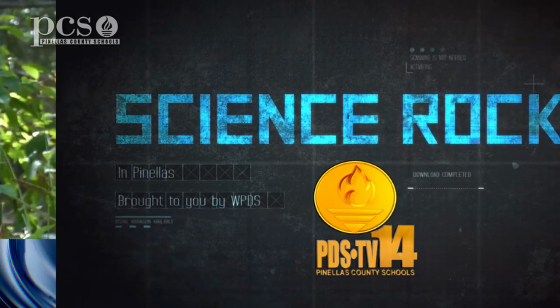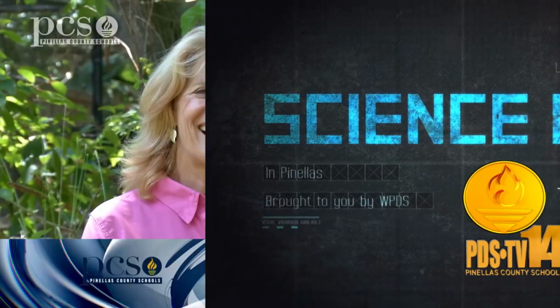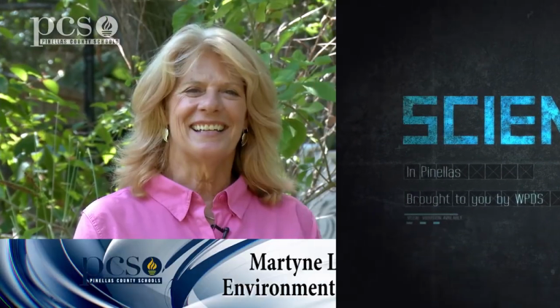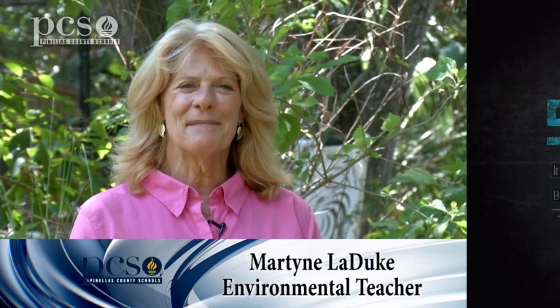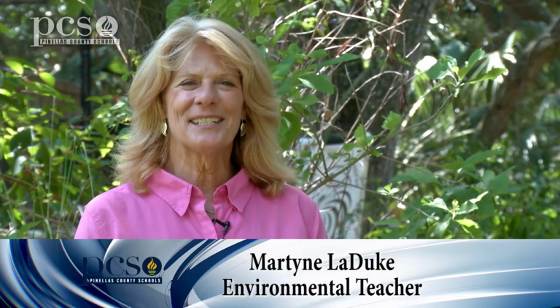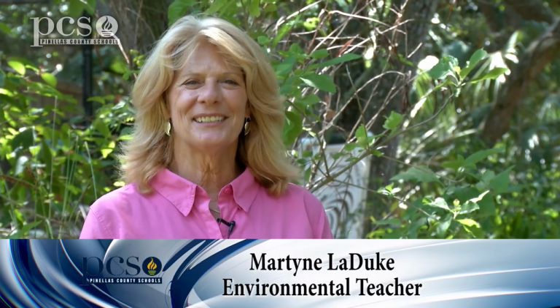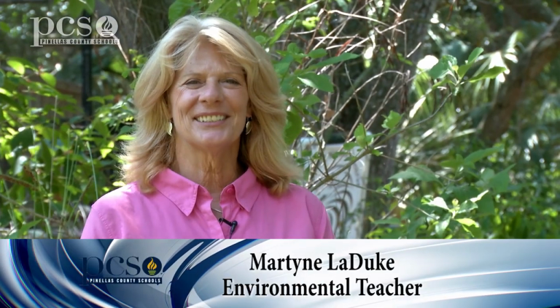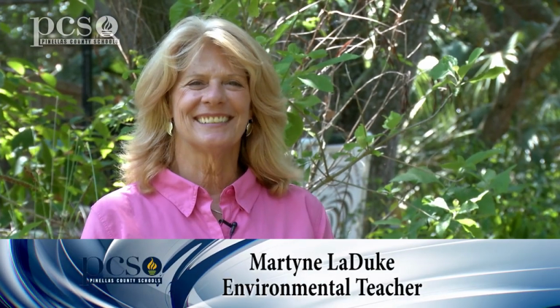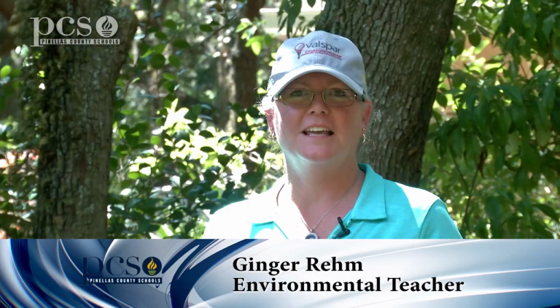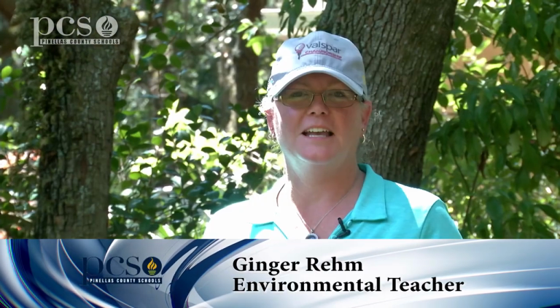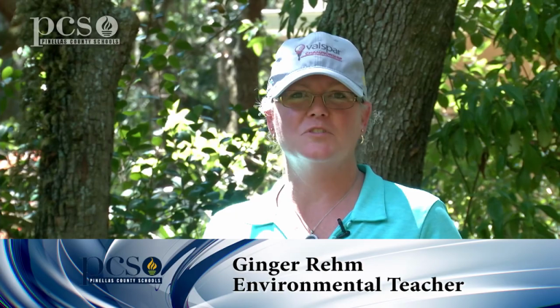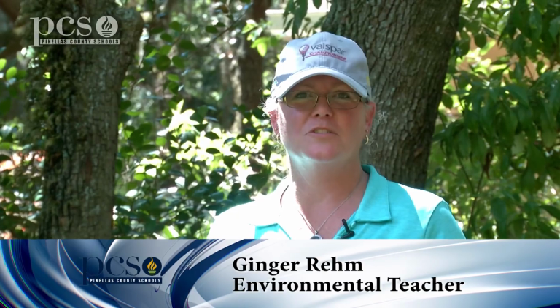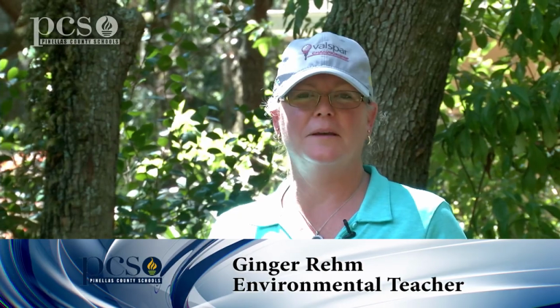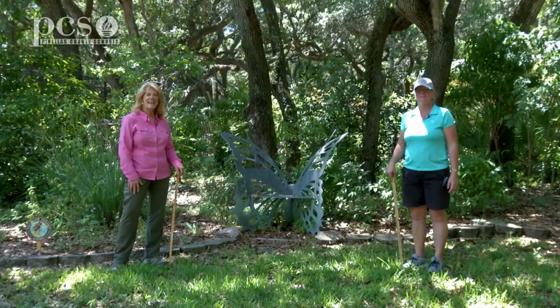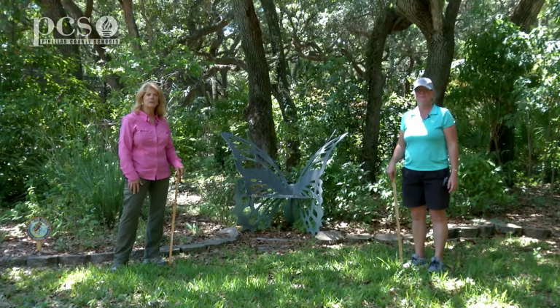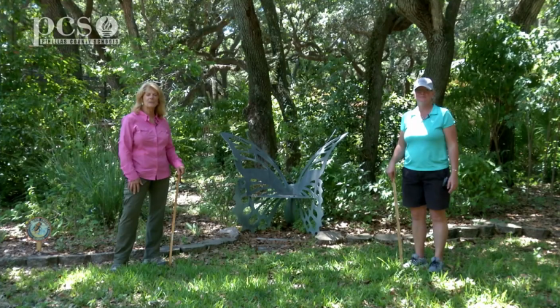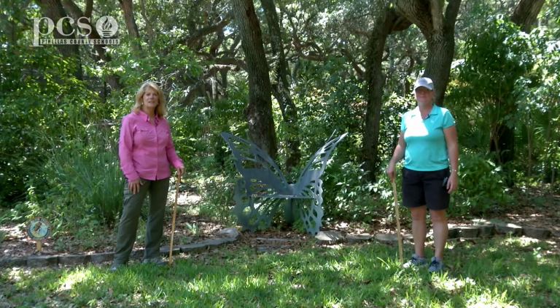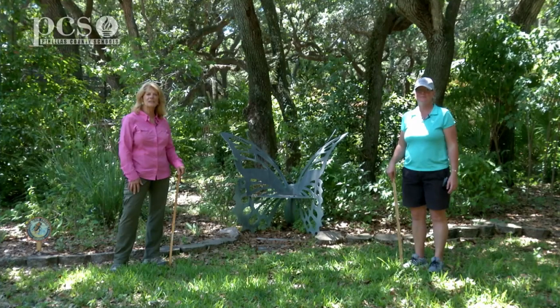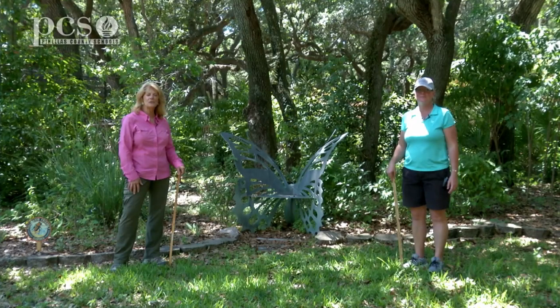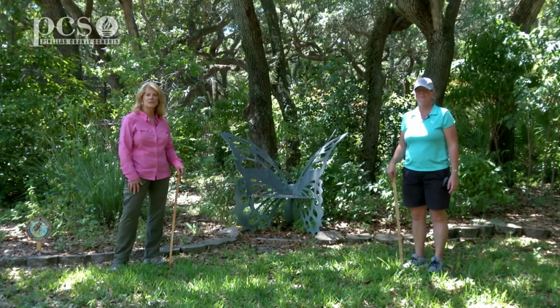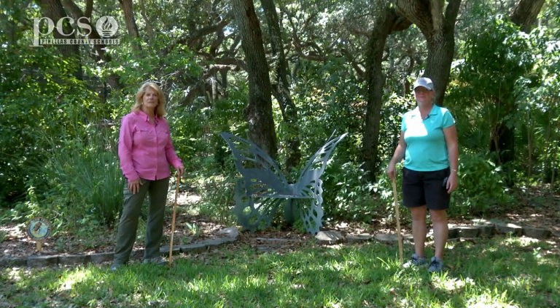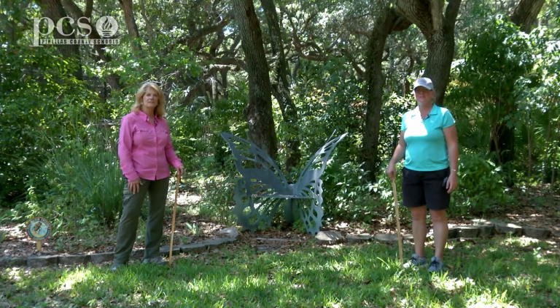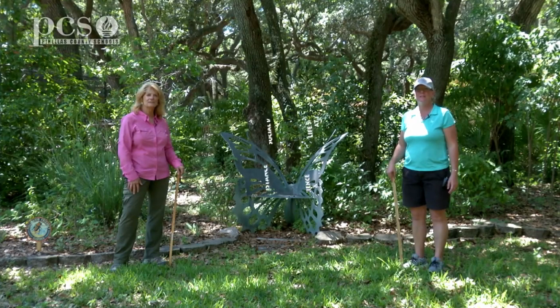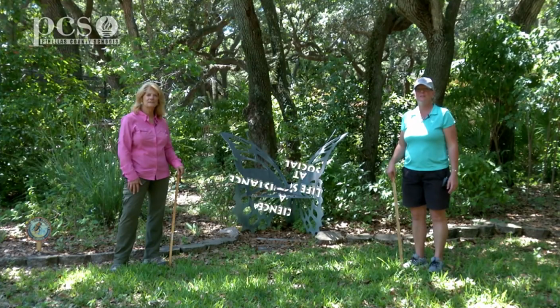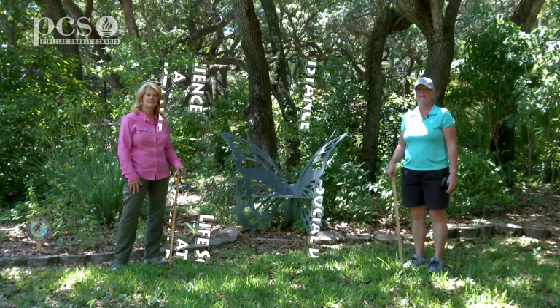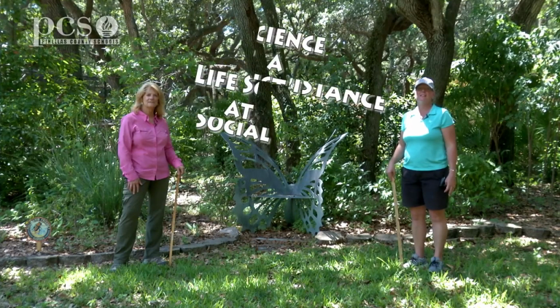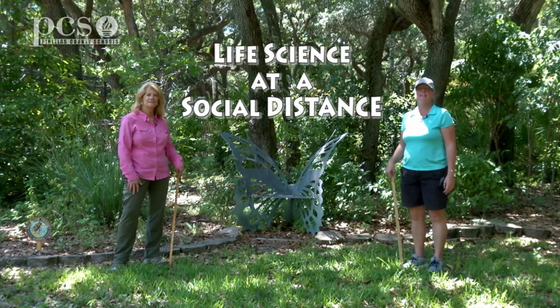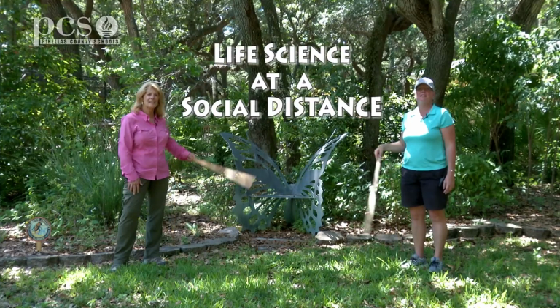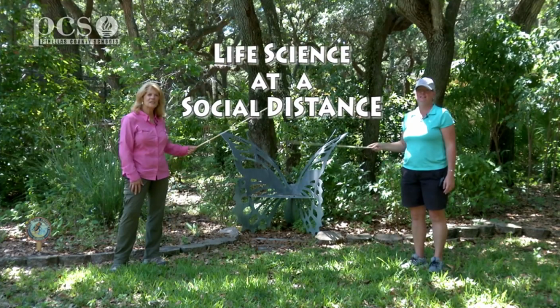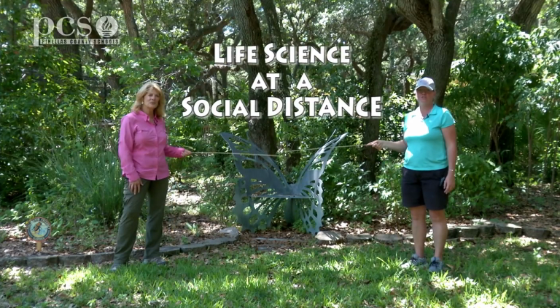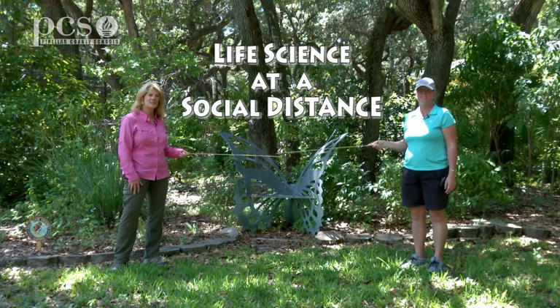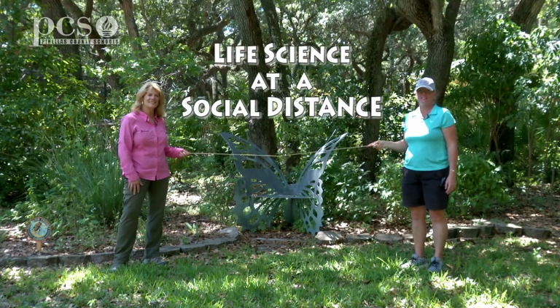Hi, I'm Martine LaDuke. Hi, I'm Ginger Rem. And we're at Boyd Hill Nature Preserve to bring you life science at a social distance.